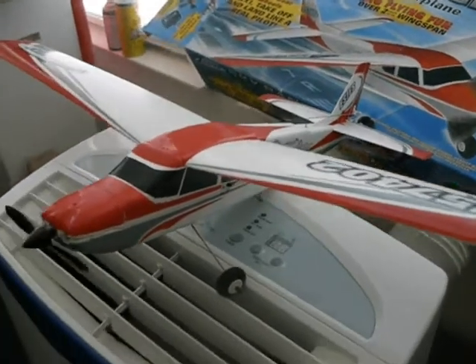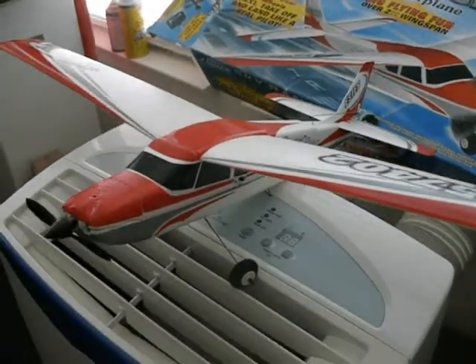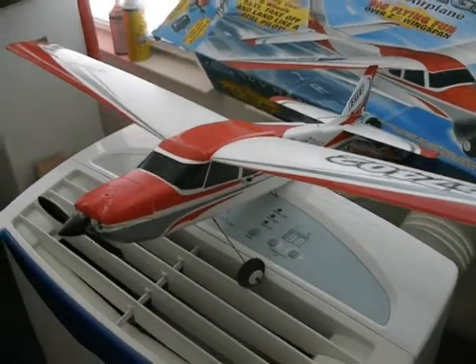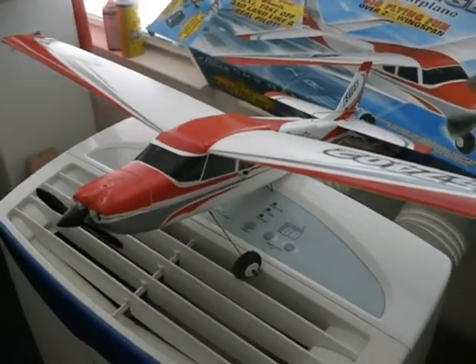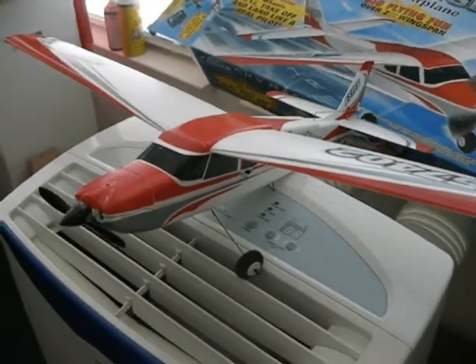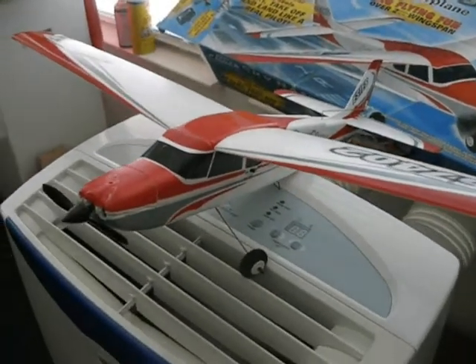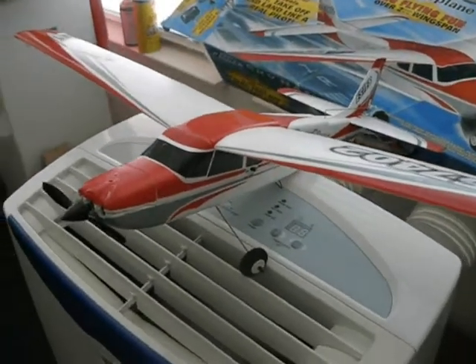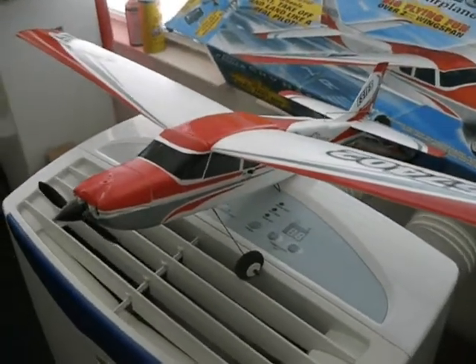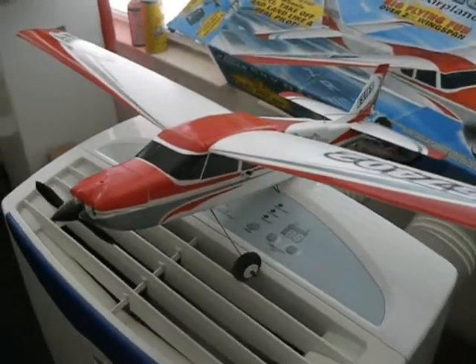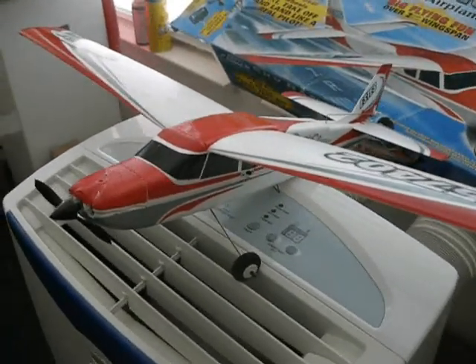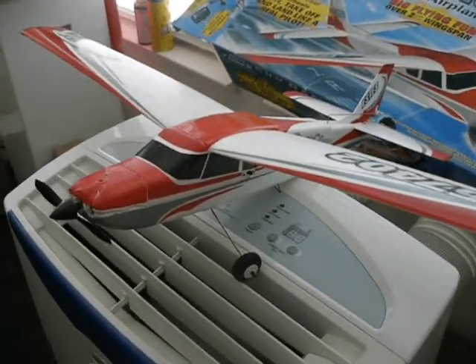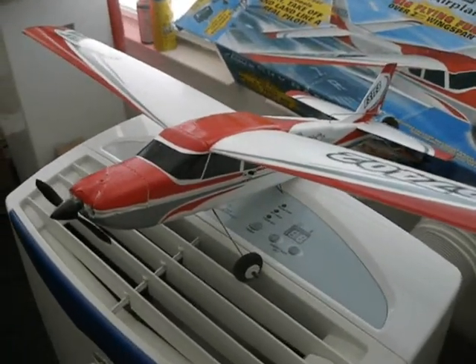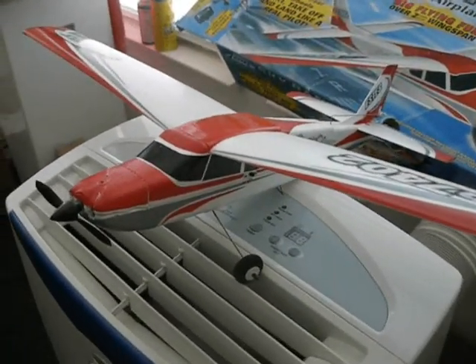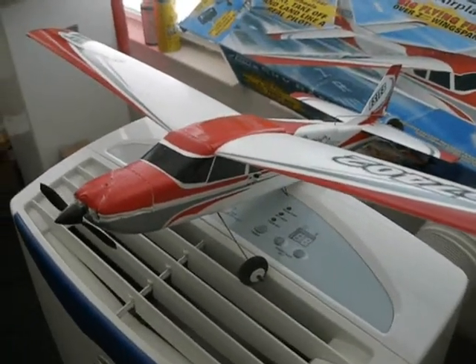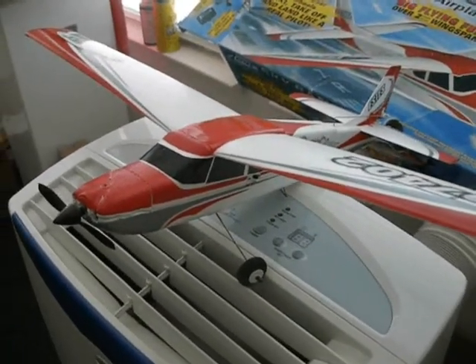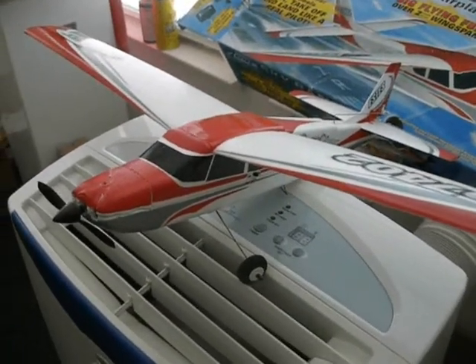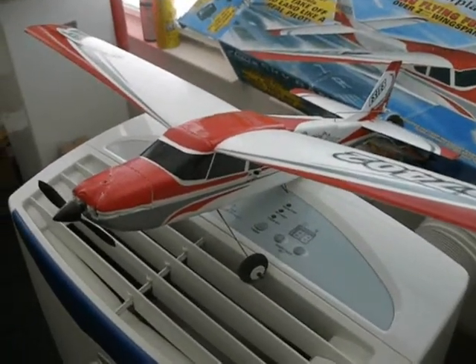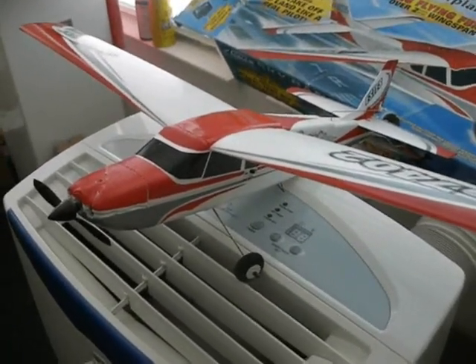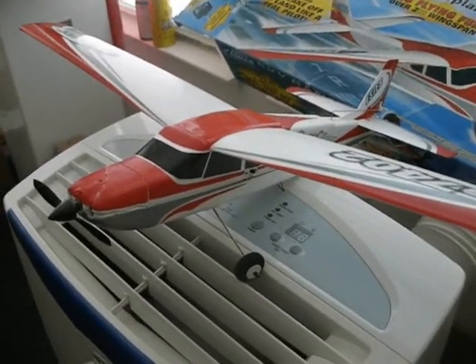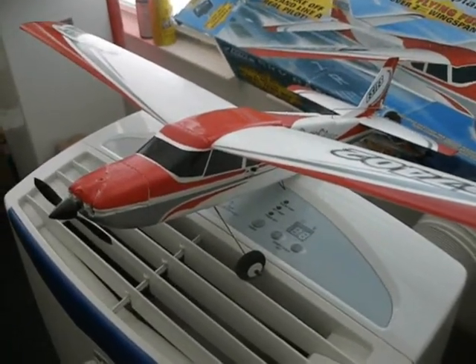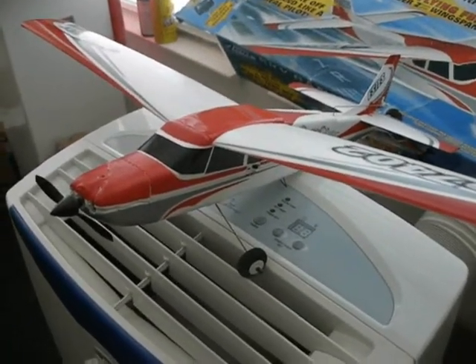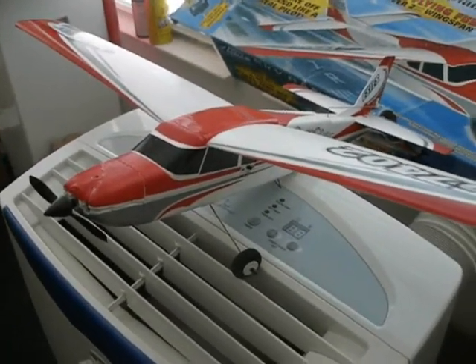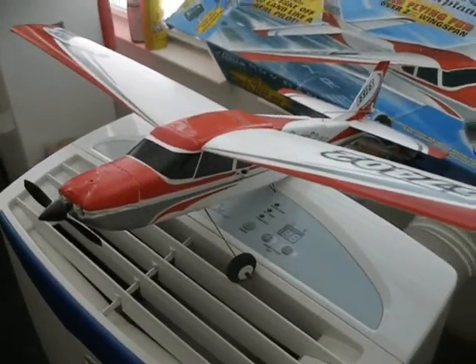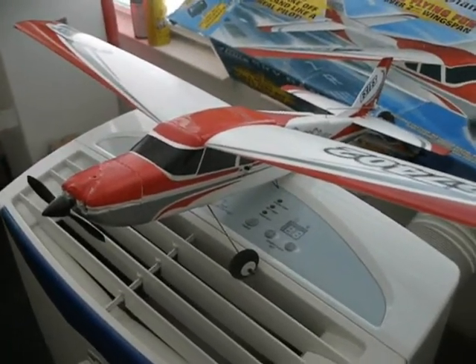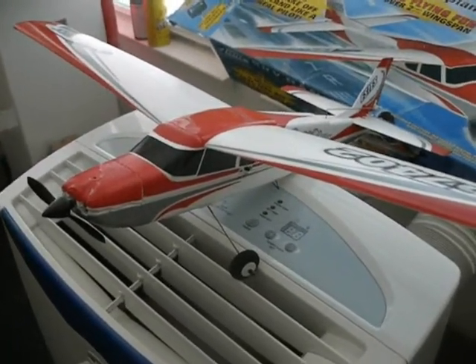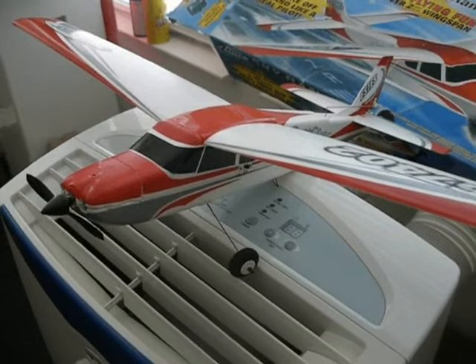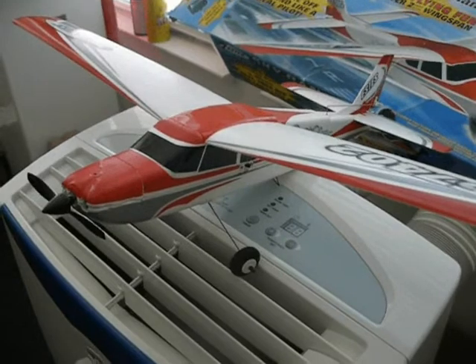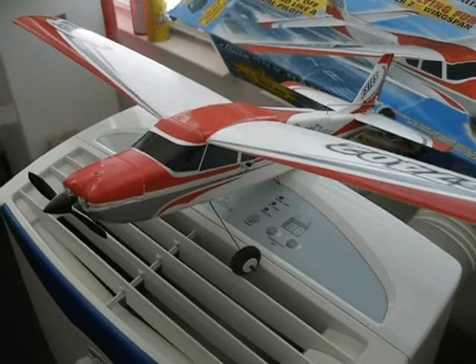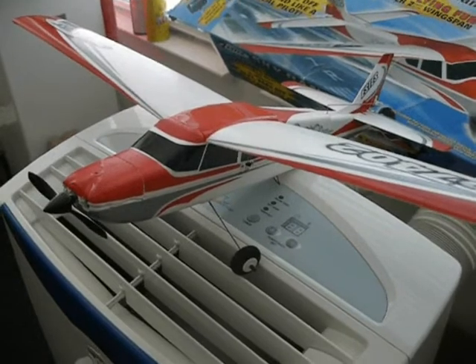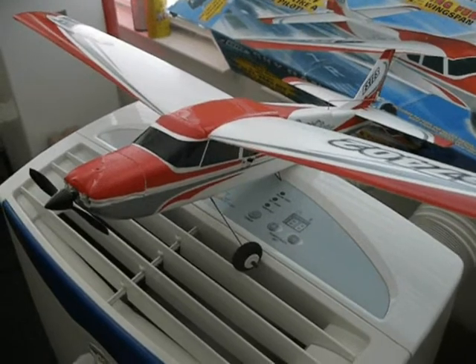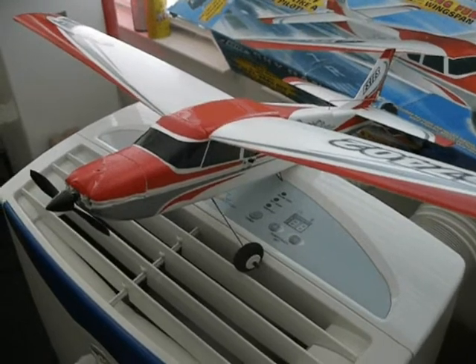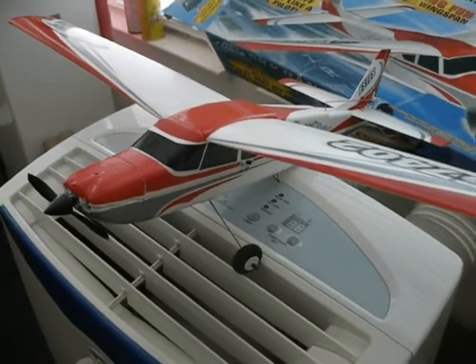Like all Estes planes, it sucks. It can't fly — it barely stays in the air.